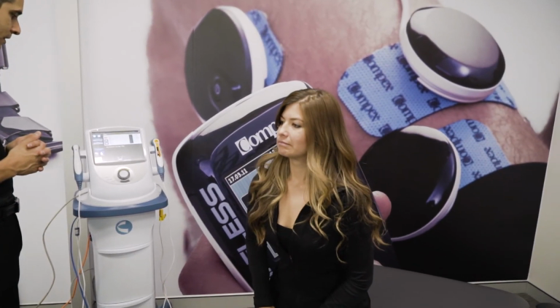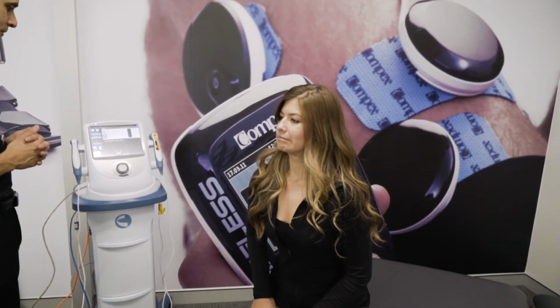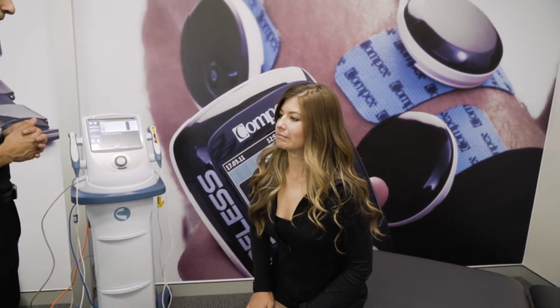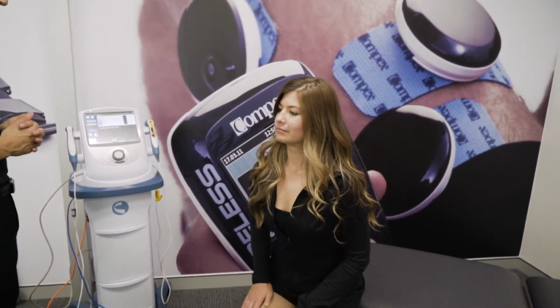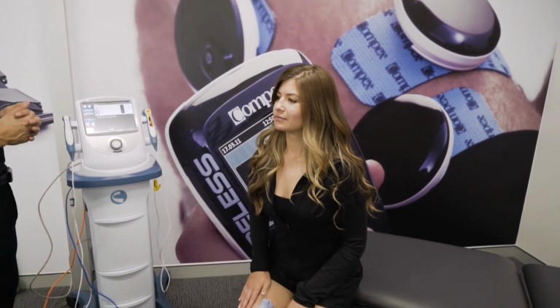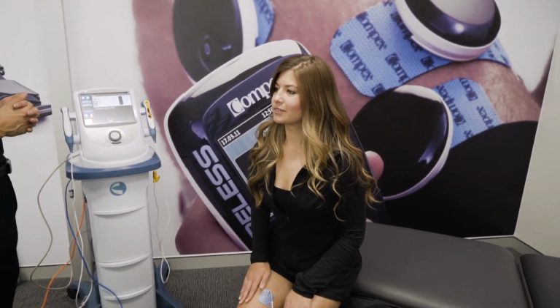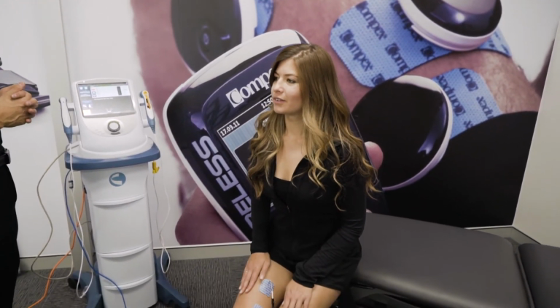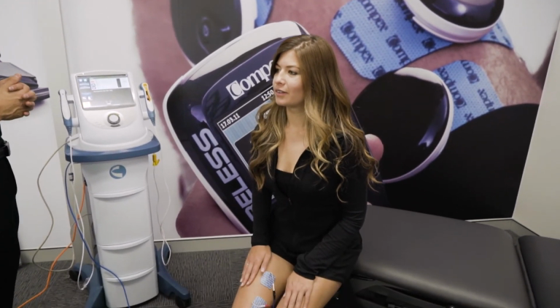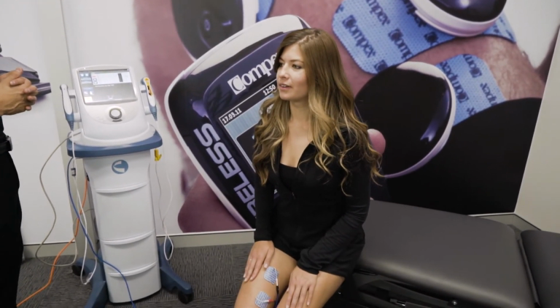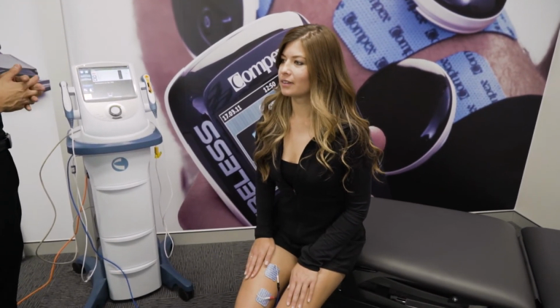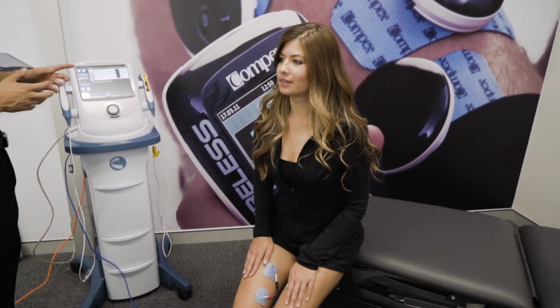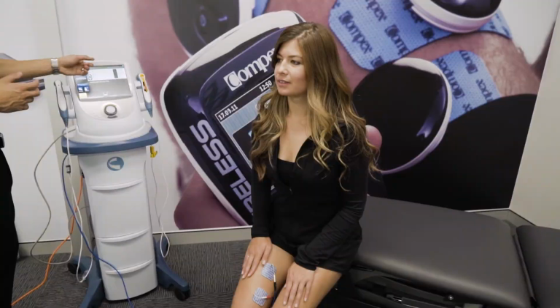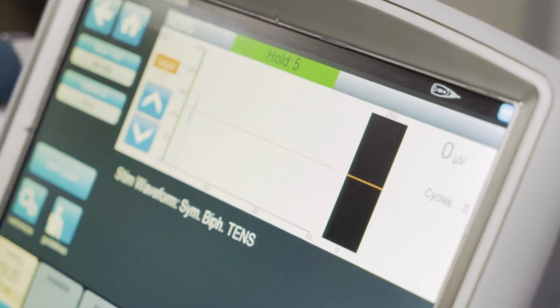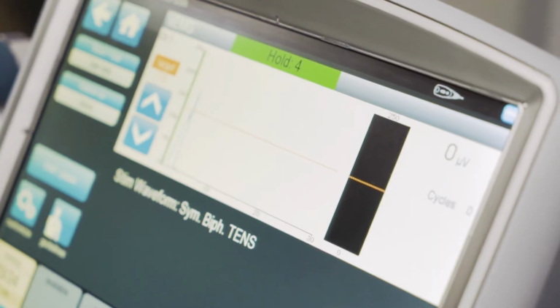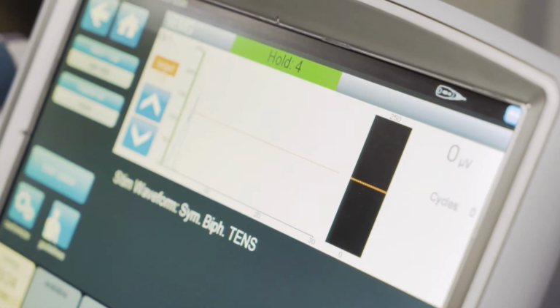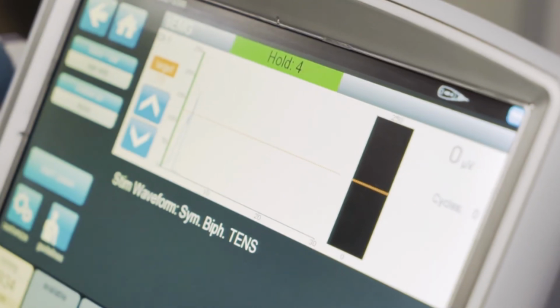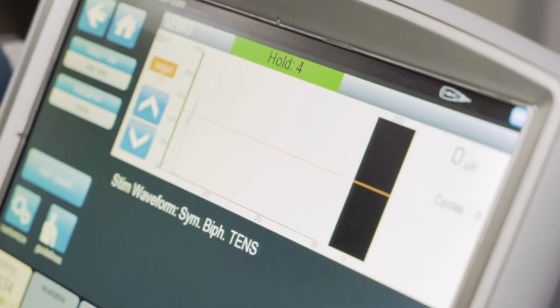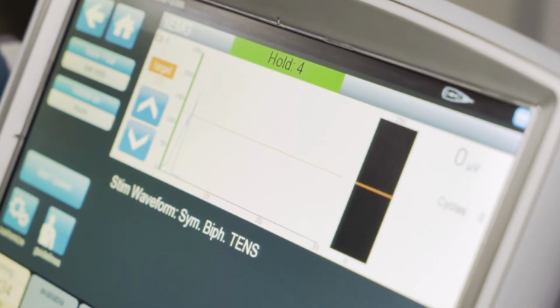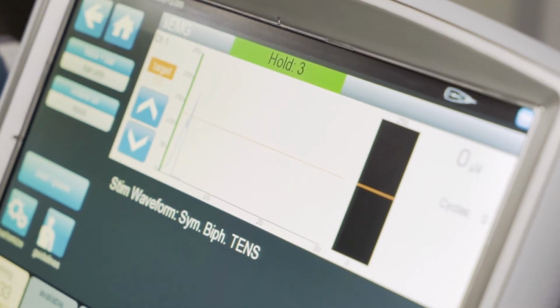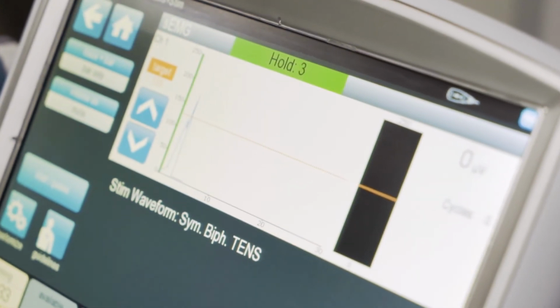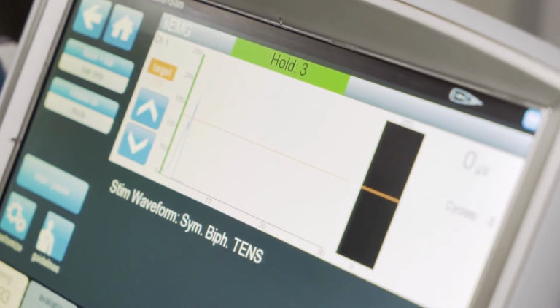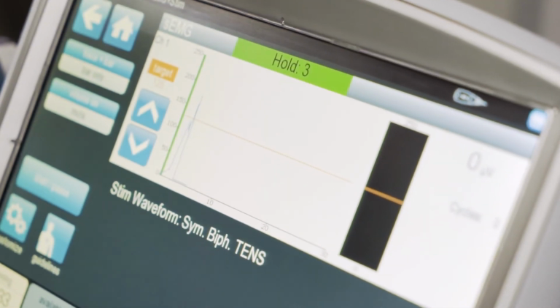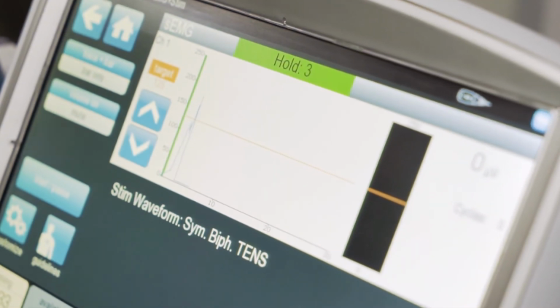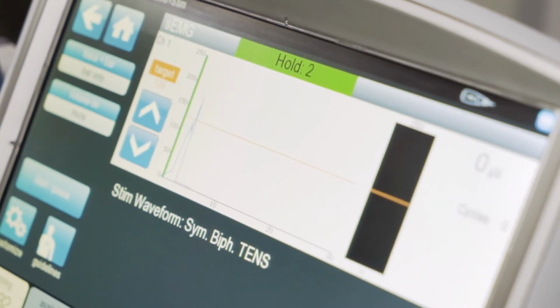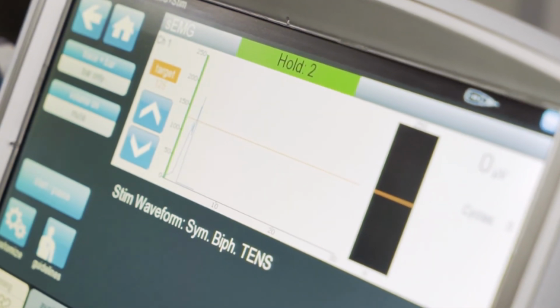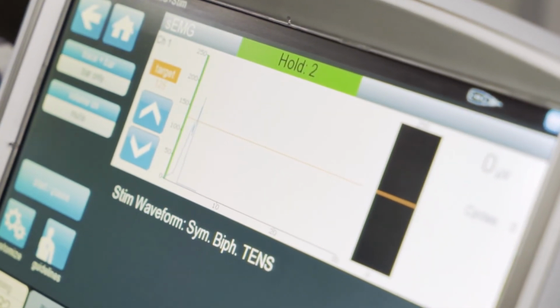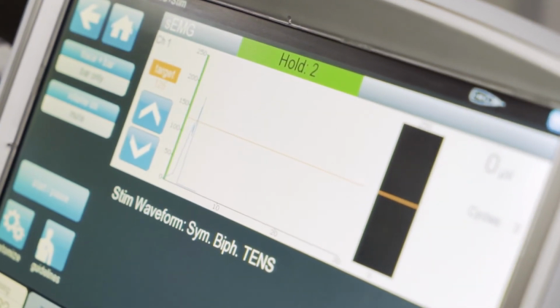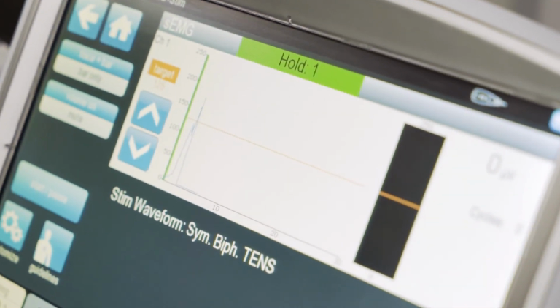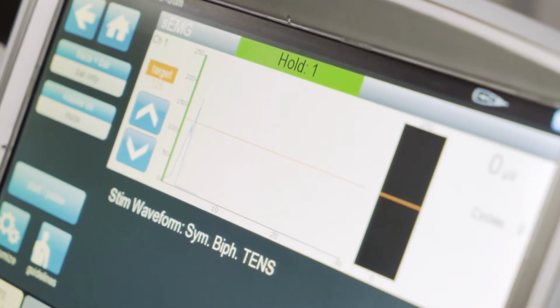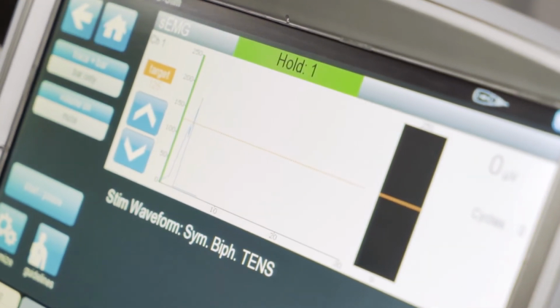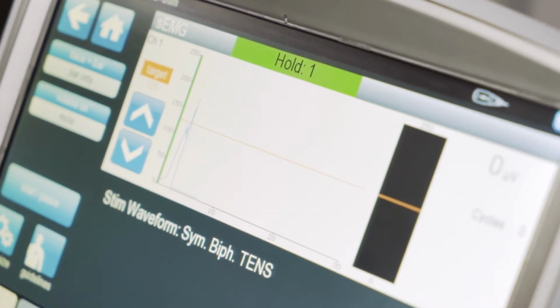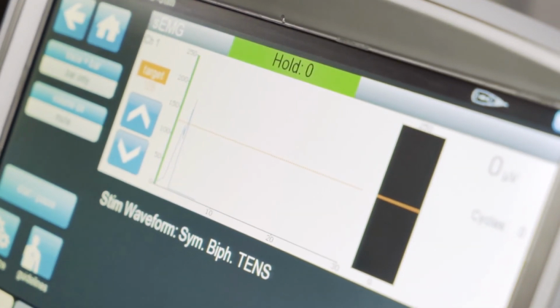When the patient reaches above the threshold, they're told to hold for three seconds, and that's when the stimulation kicks in. Relax.